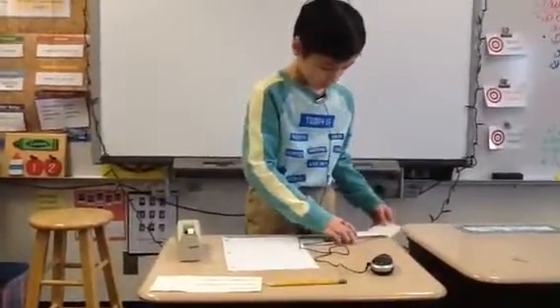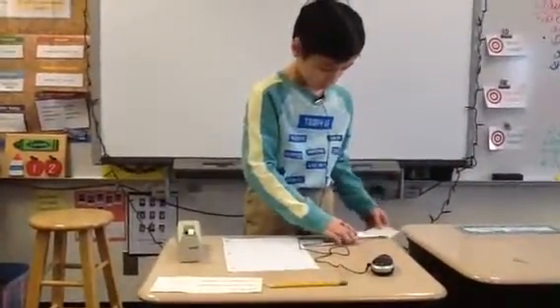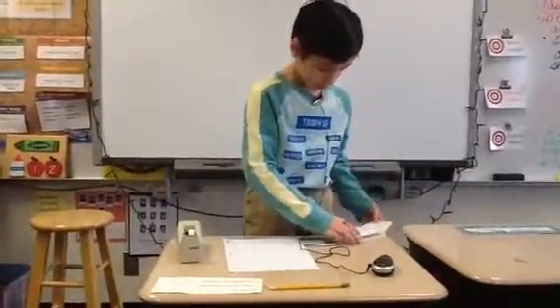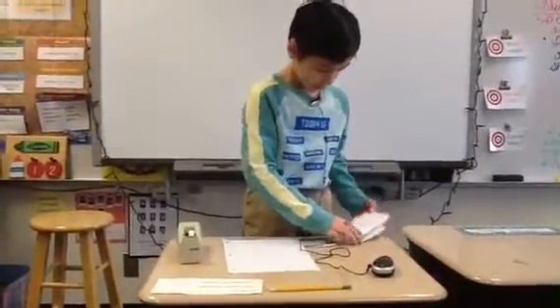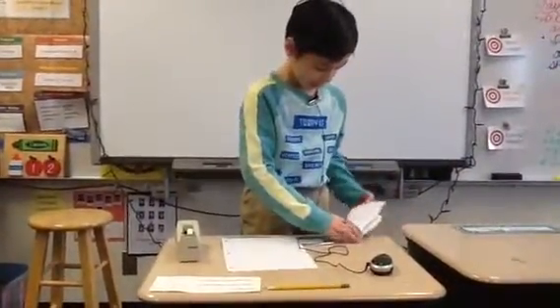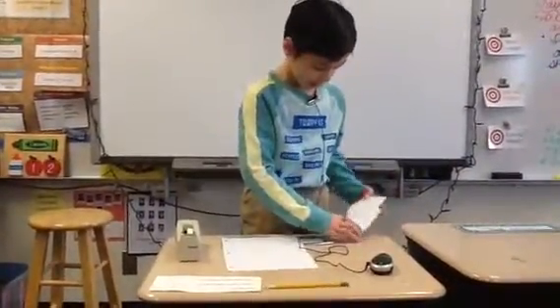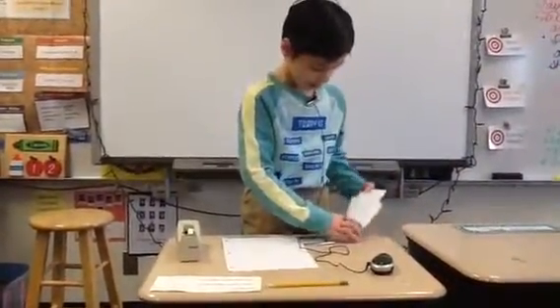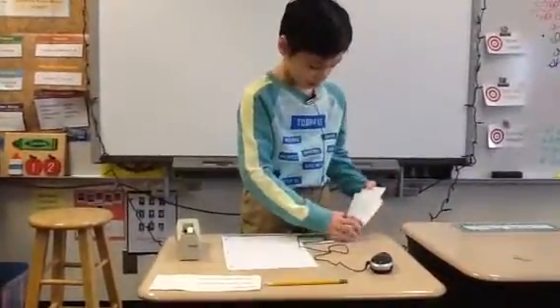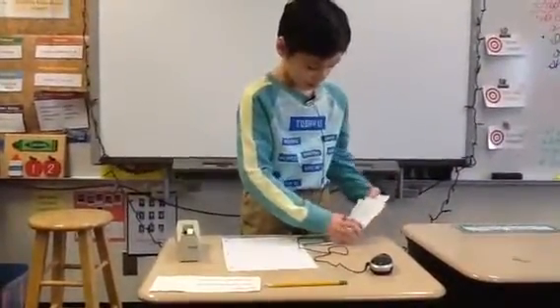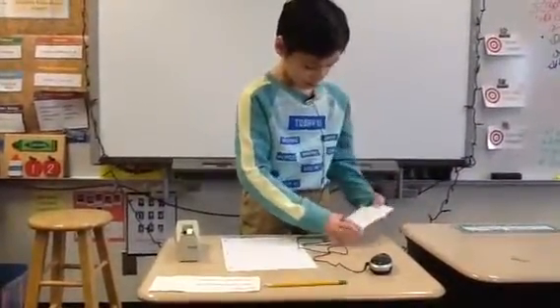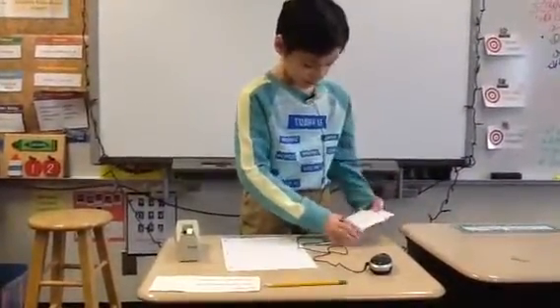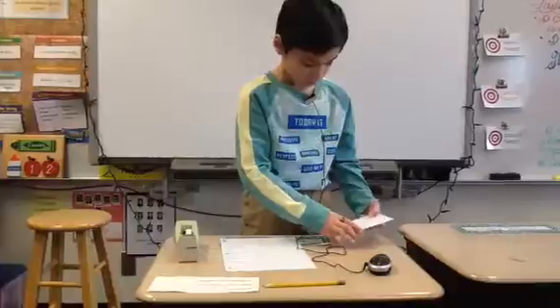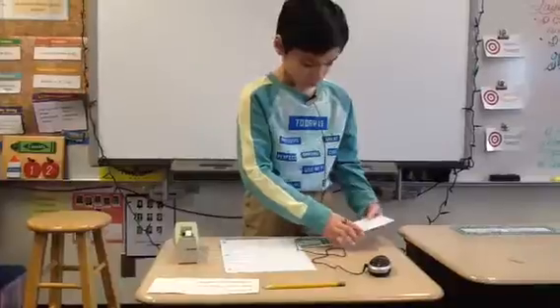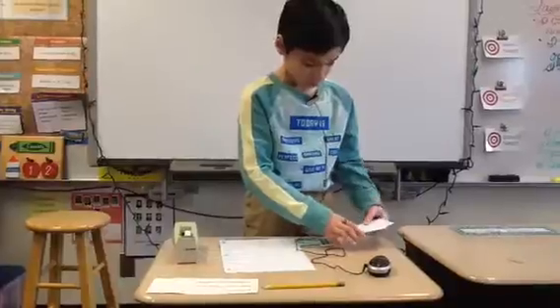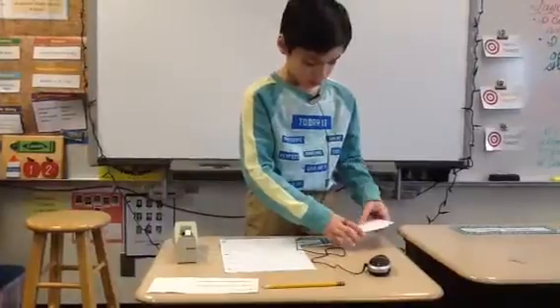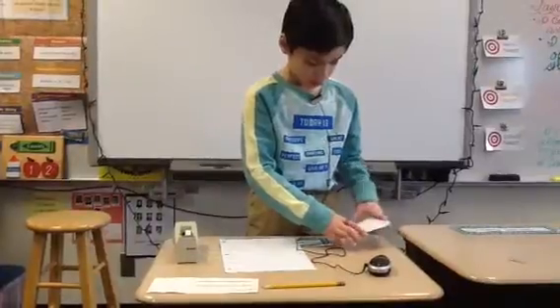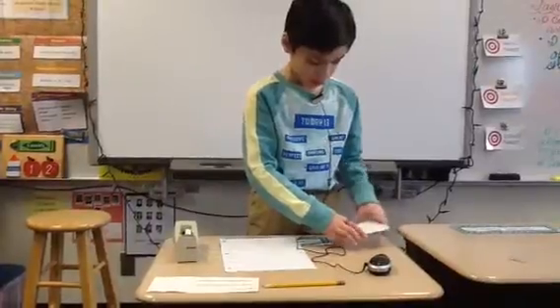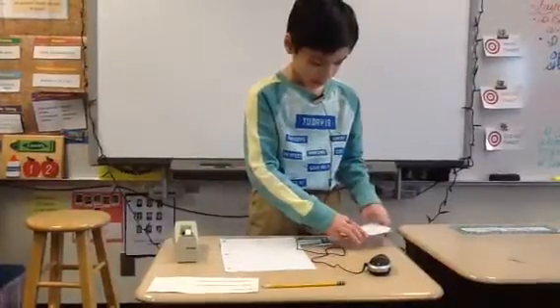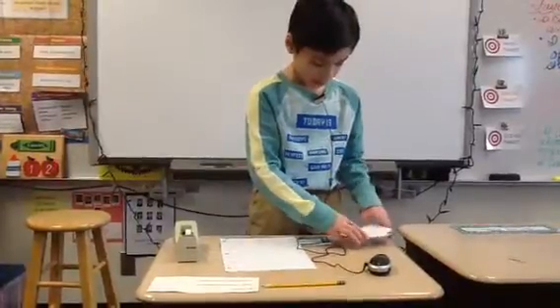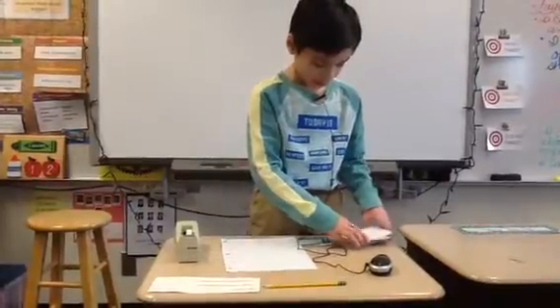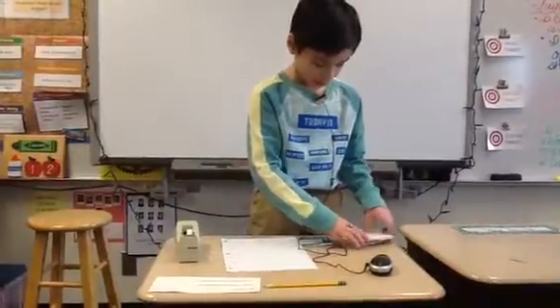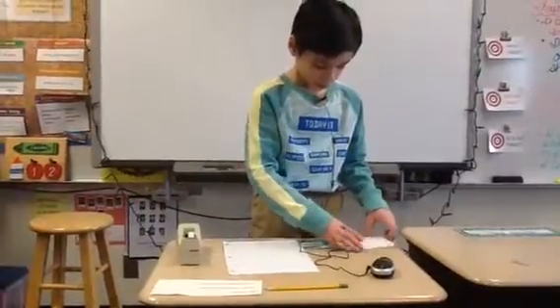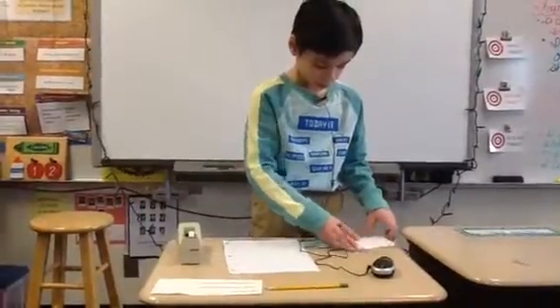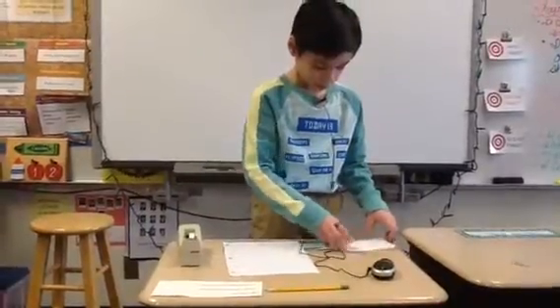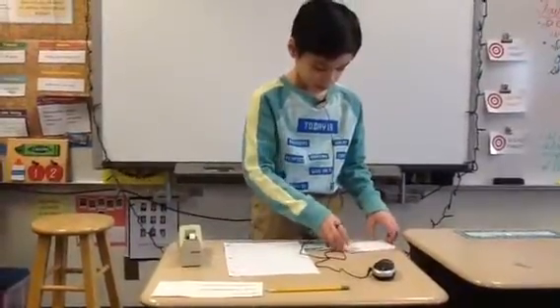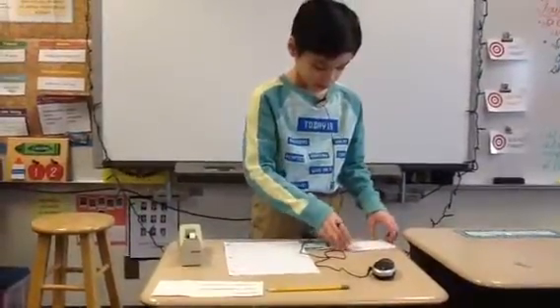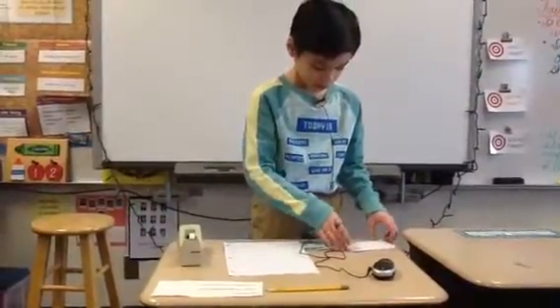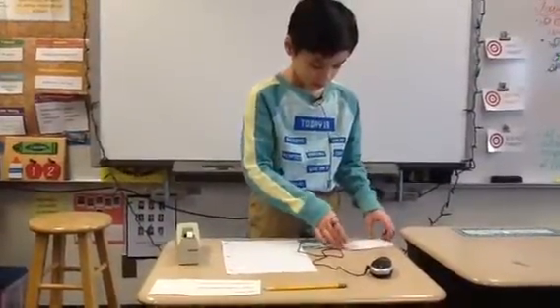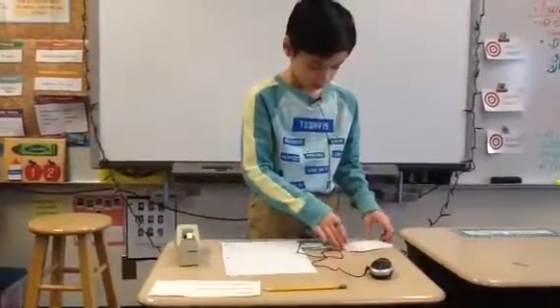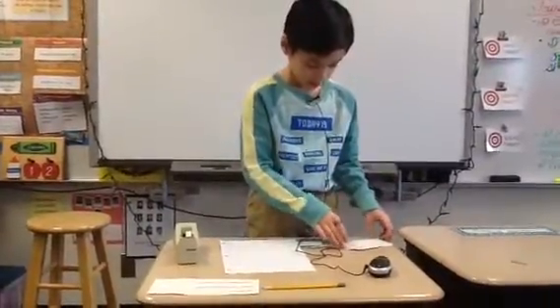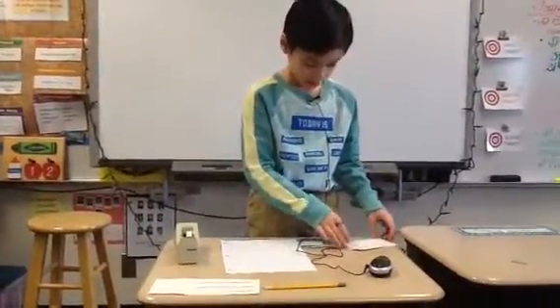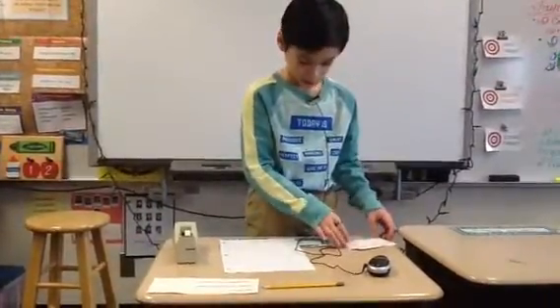Next, fold the top corners into triangles.